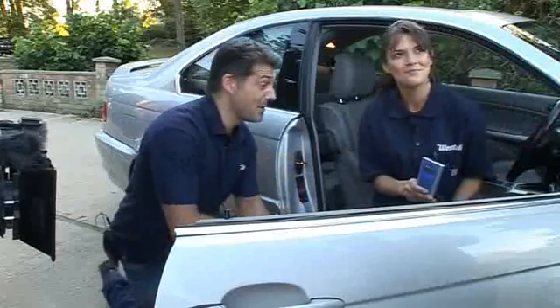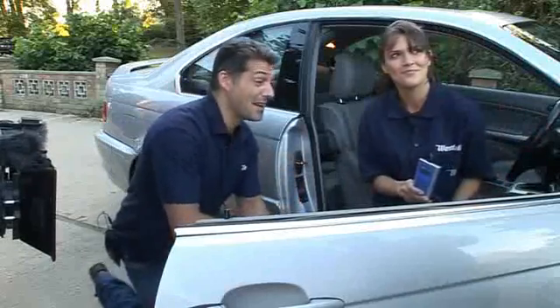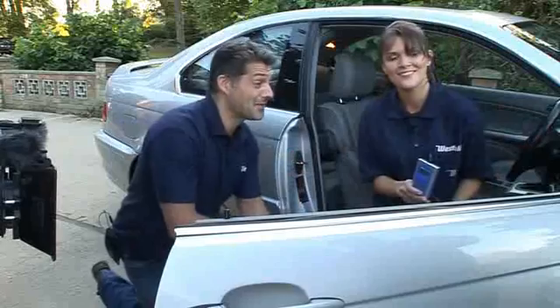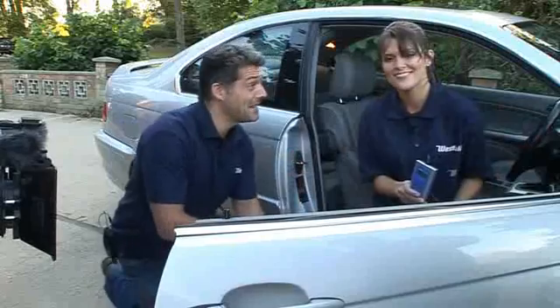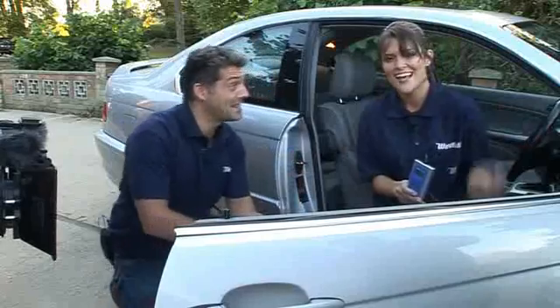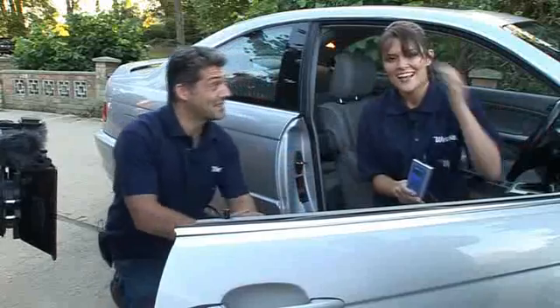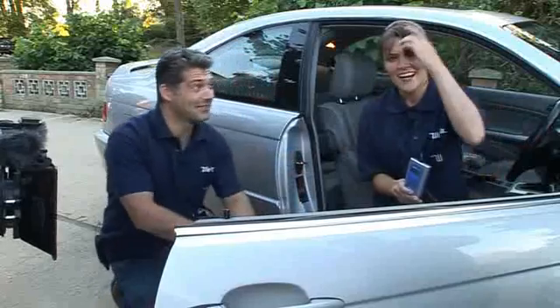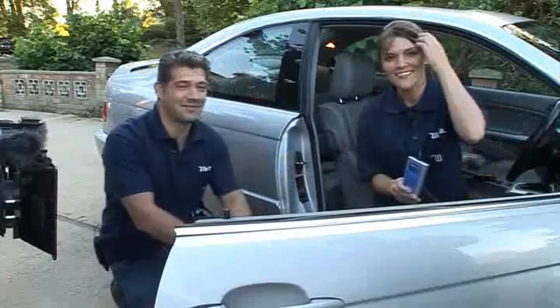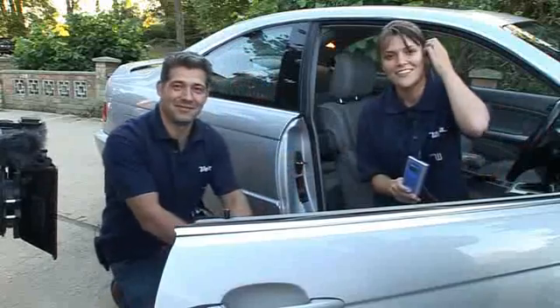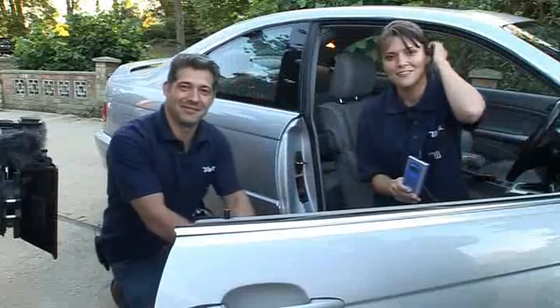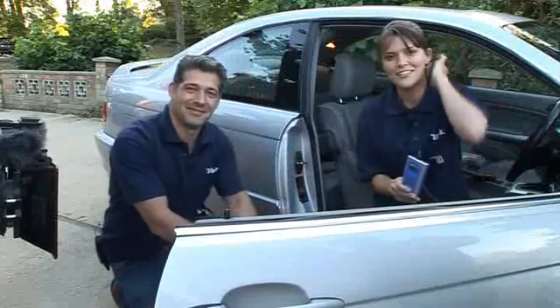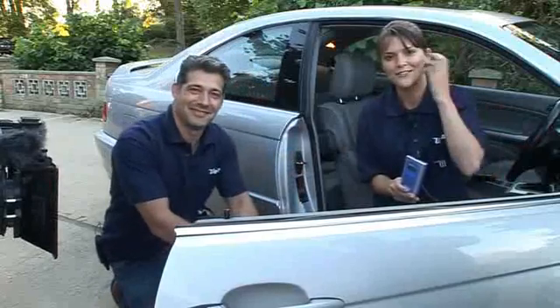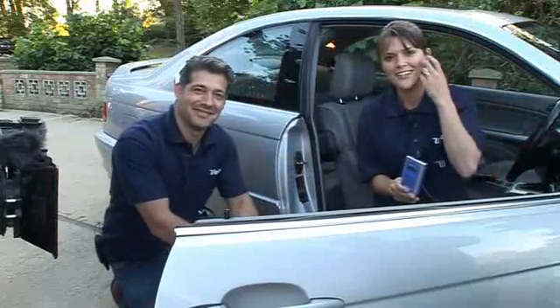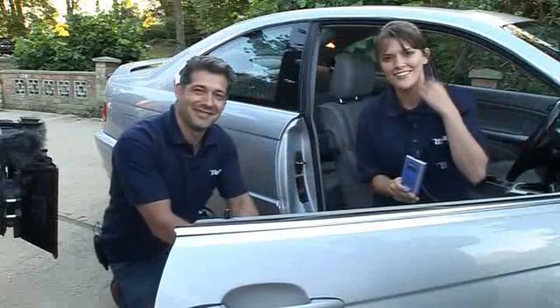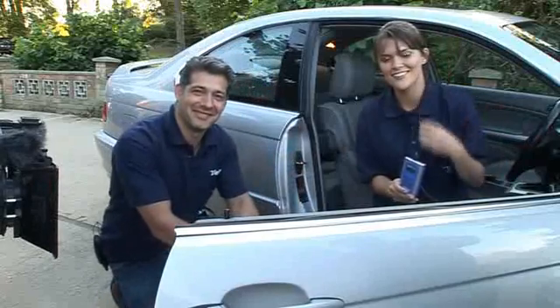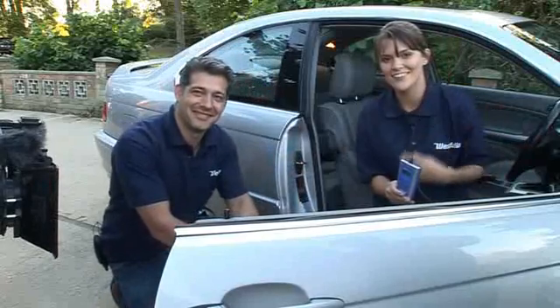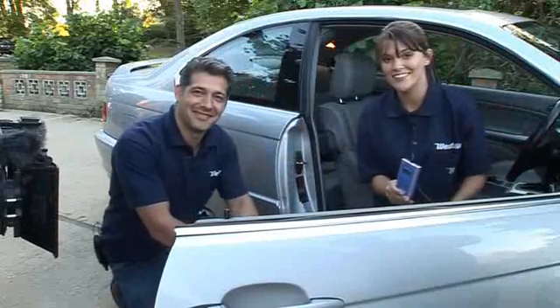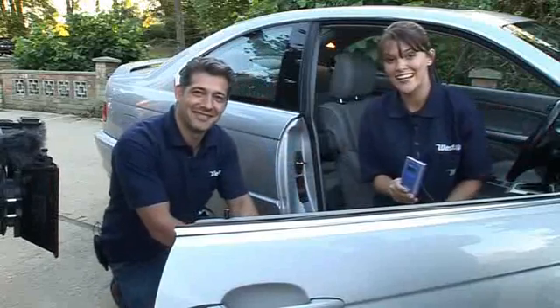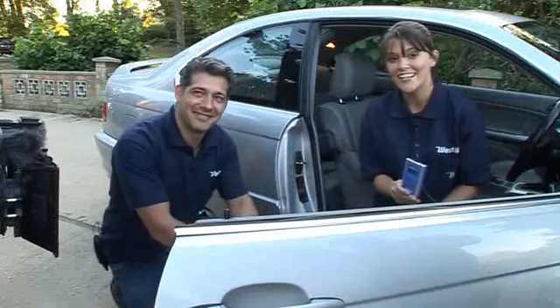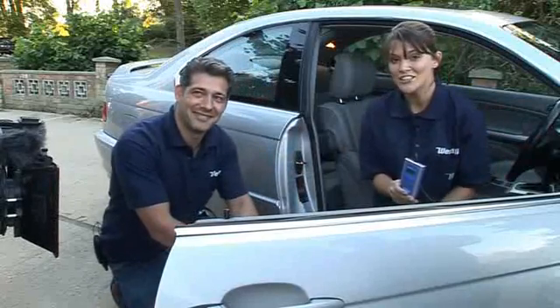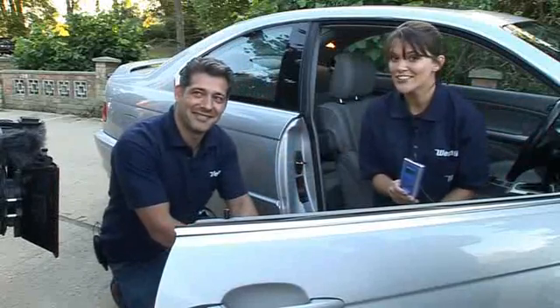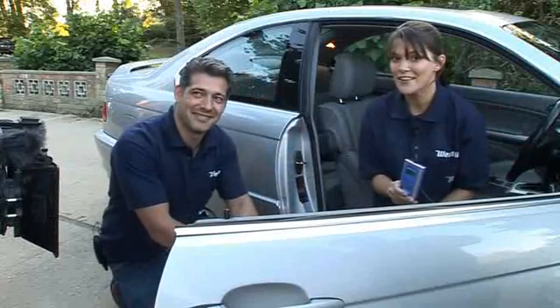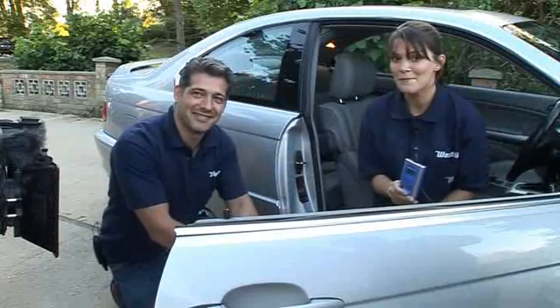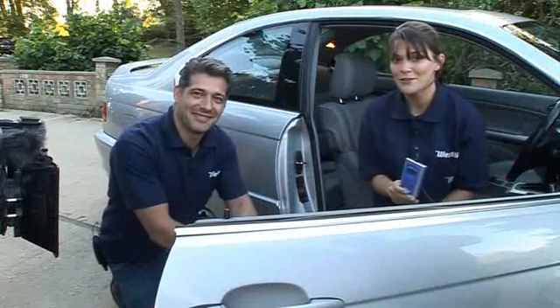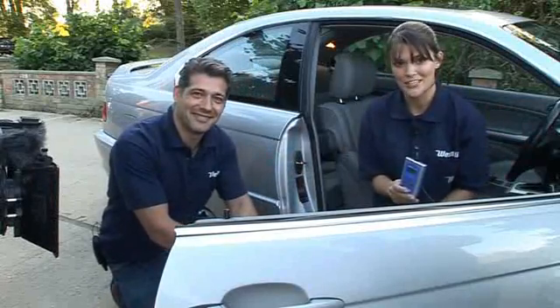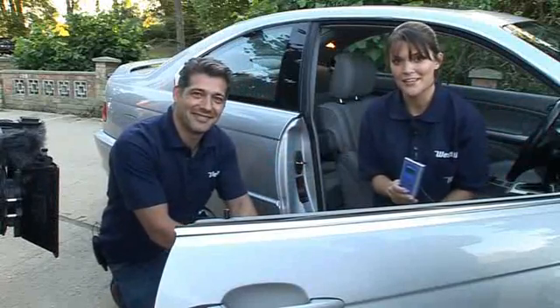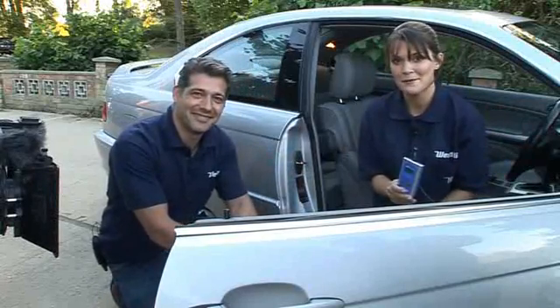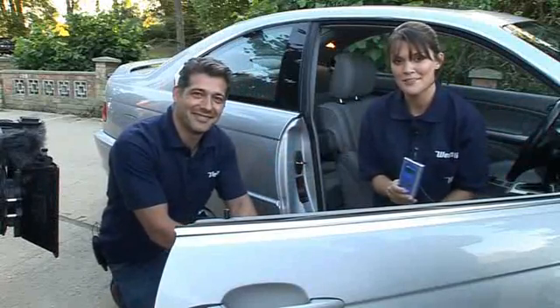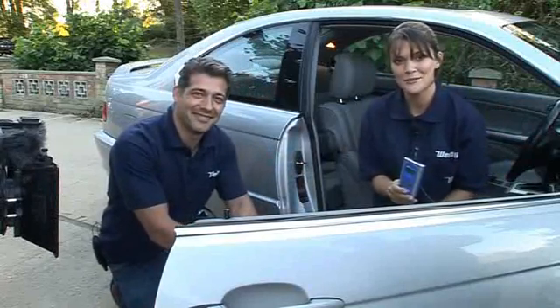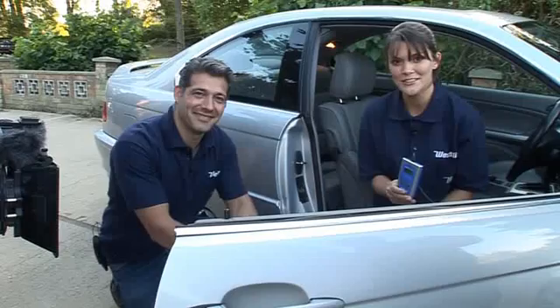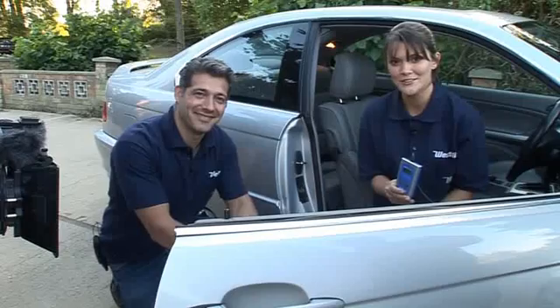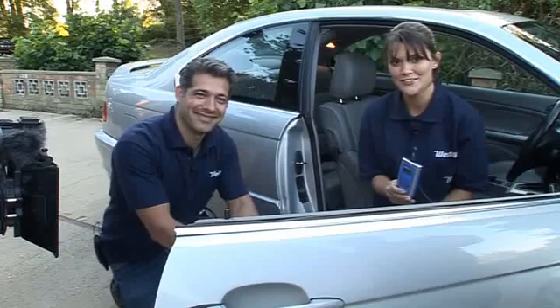A fantastic product that really saves you money and will last for years — the handheld vehicle diagnostic scanner. Just dial the number or check out the website to order yours.